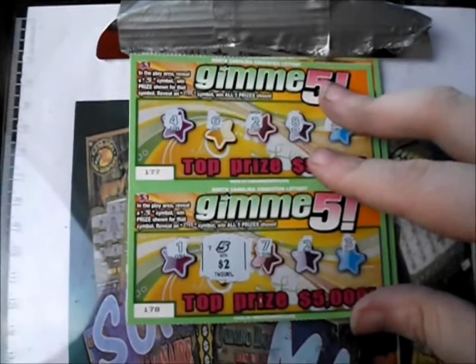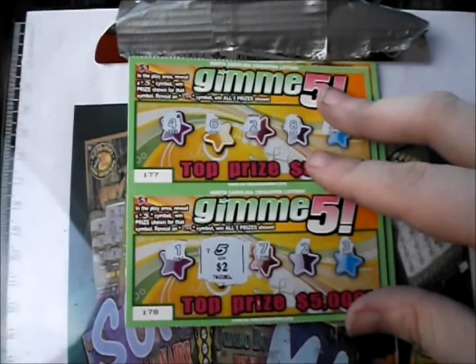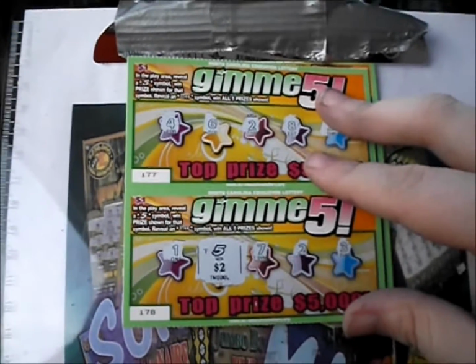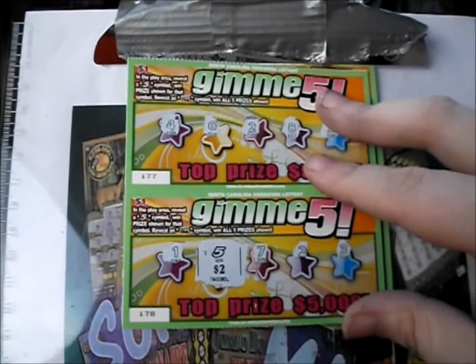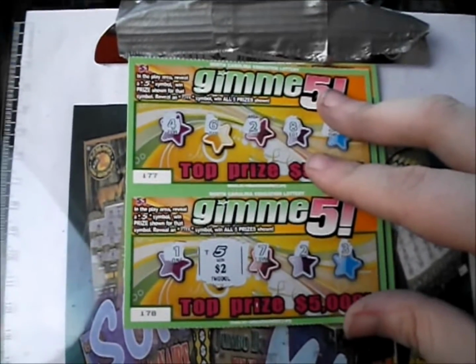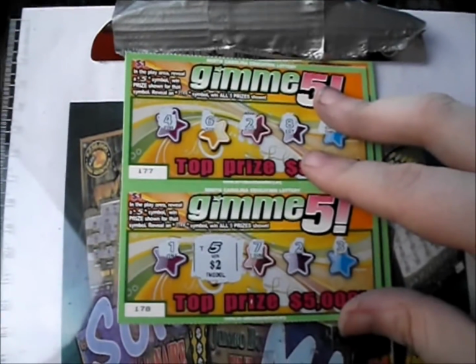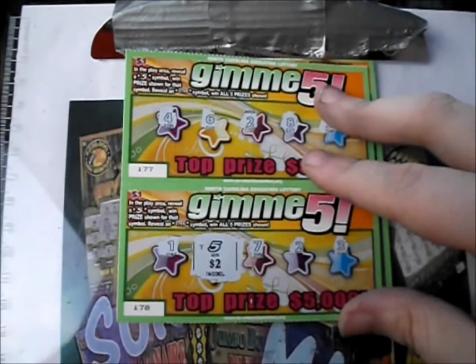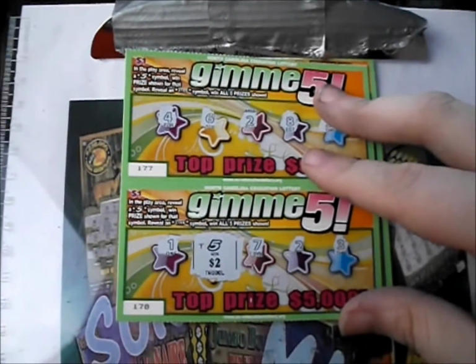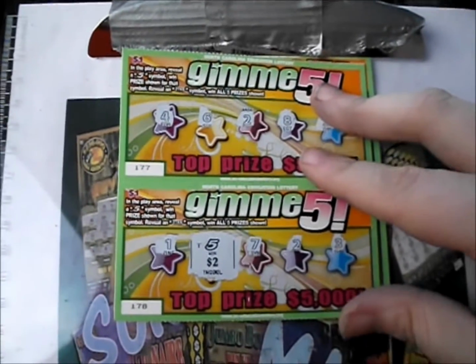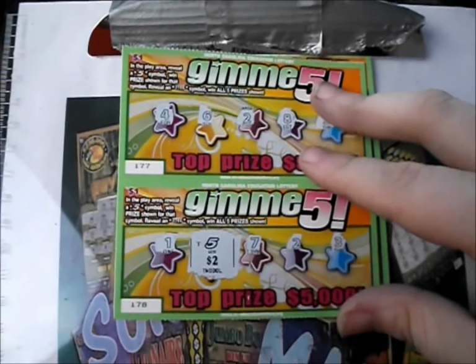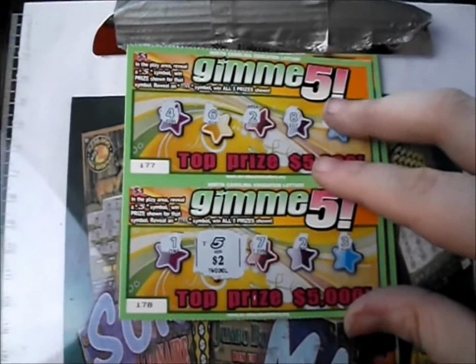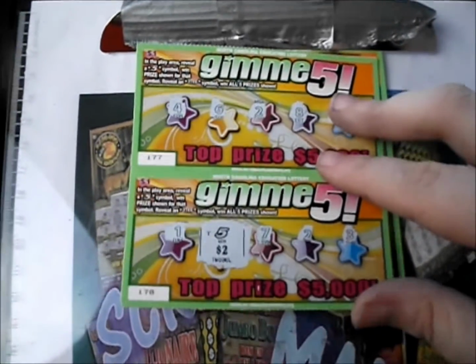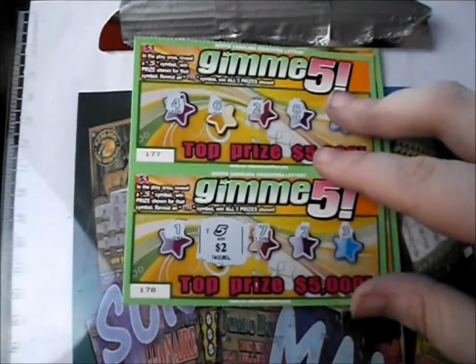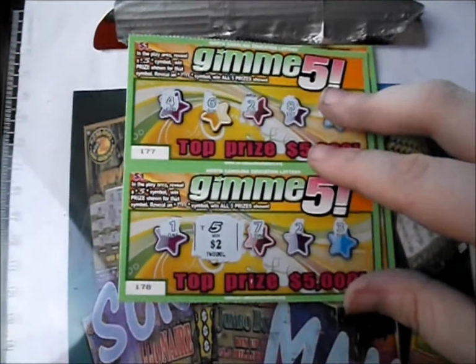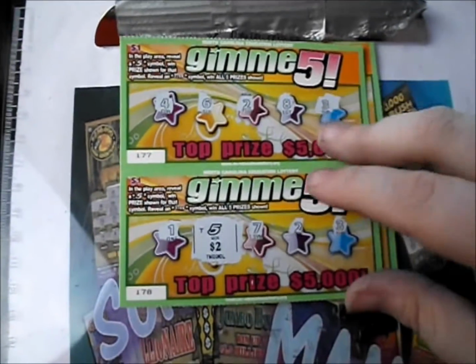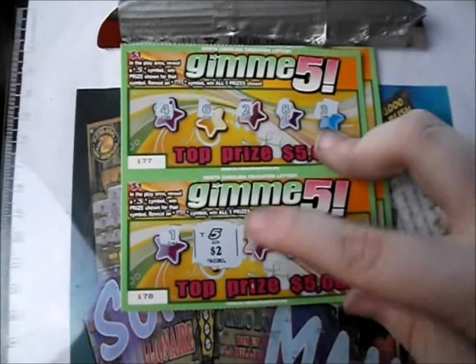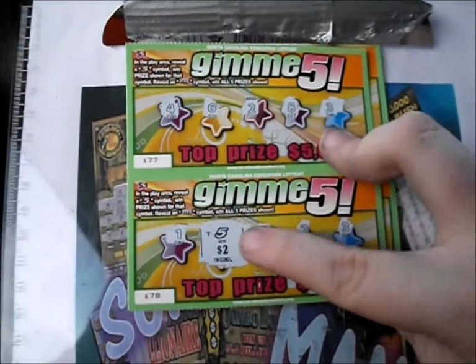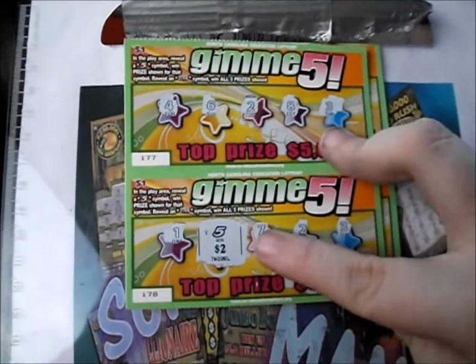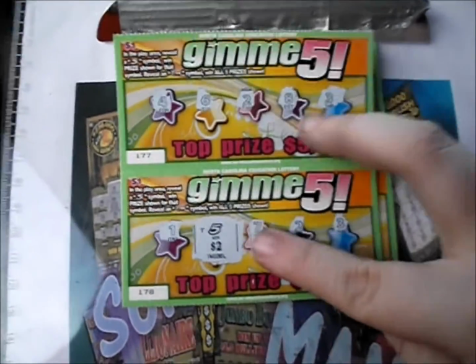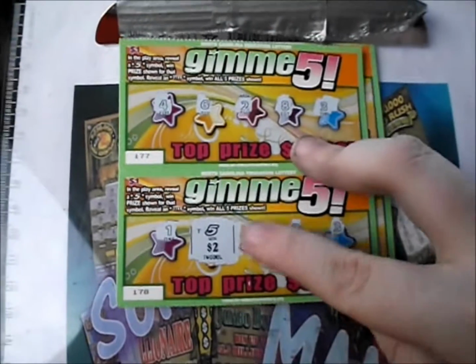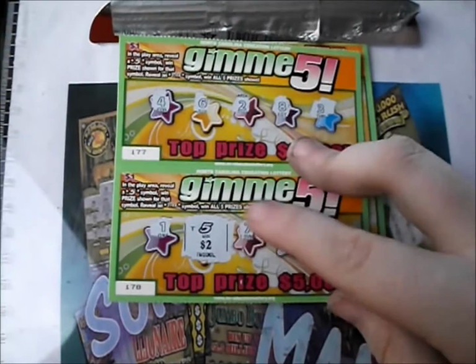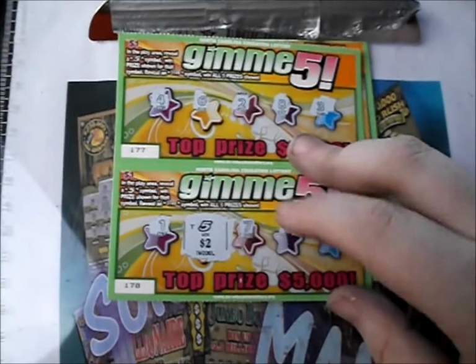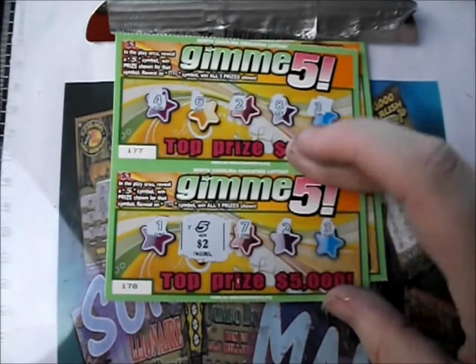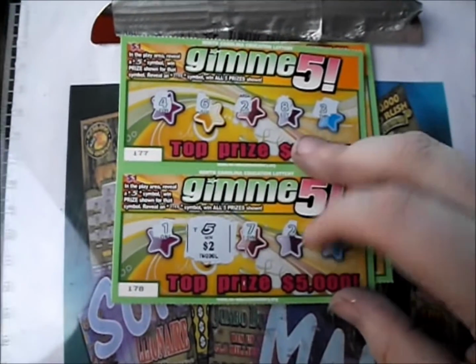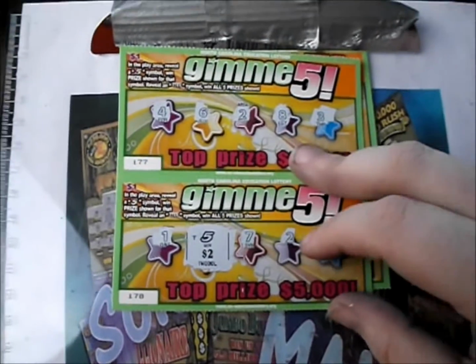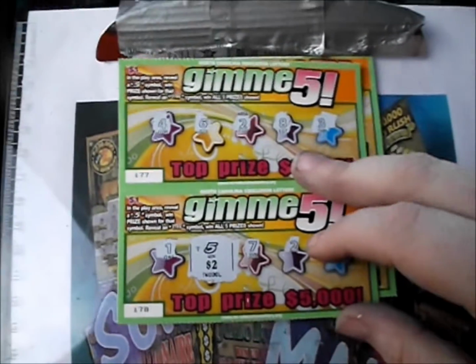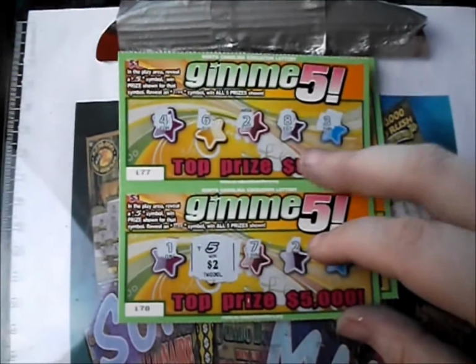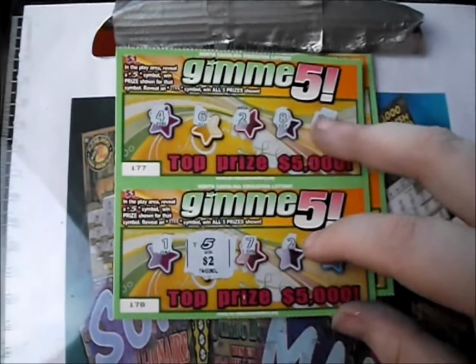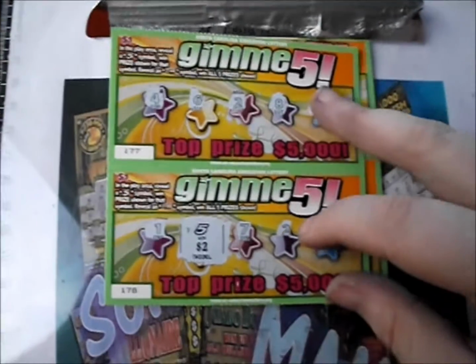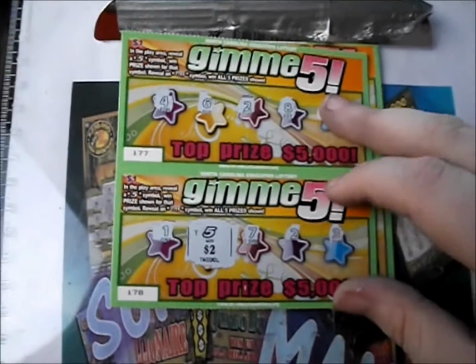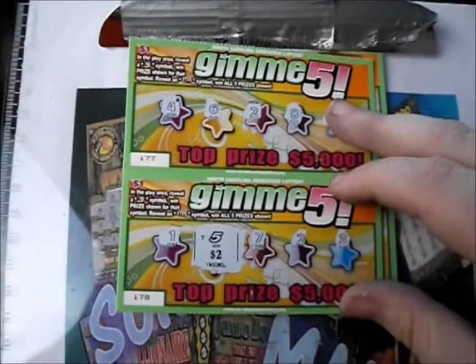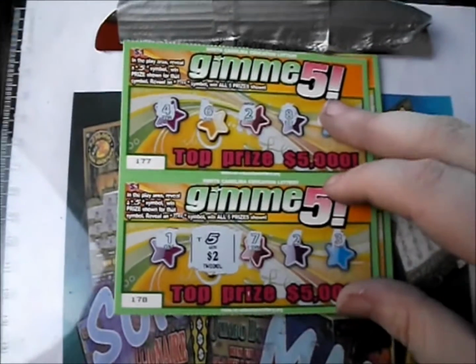Alright, well thank you so much for watching this episode of Scratchomania. Hope all of your winning symbols have lots of money out of them. Hope you have a great day — good luck everybody, bye bye.